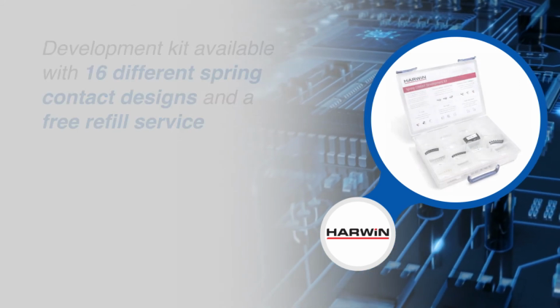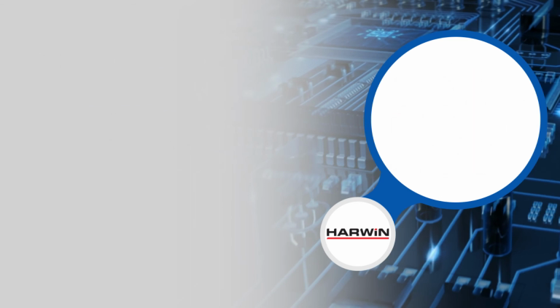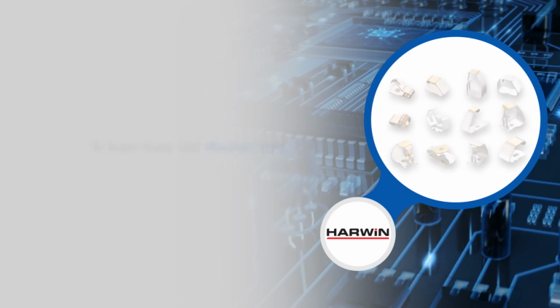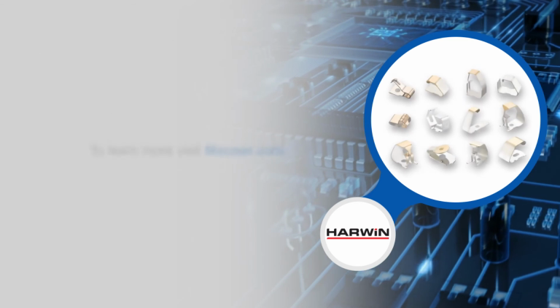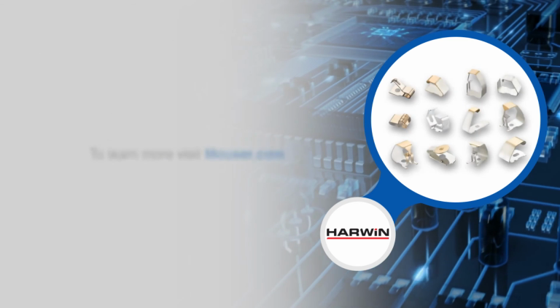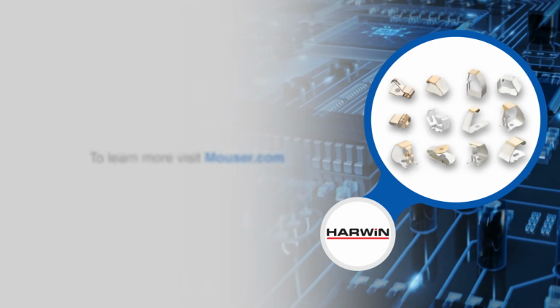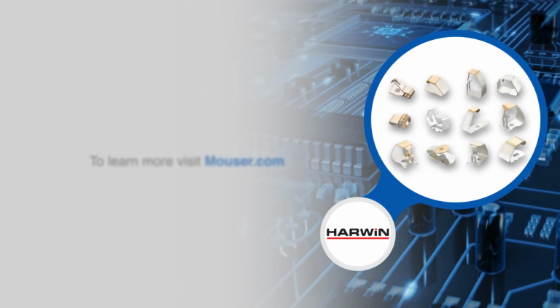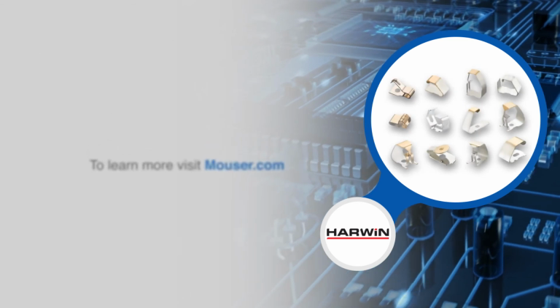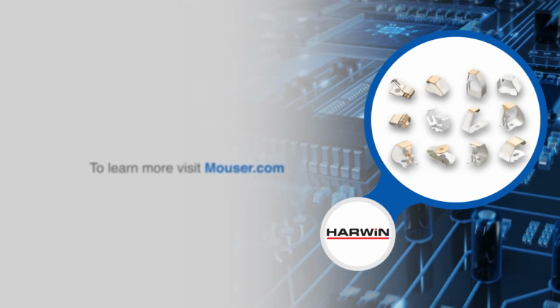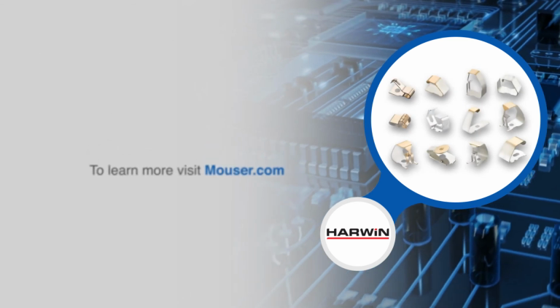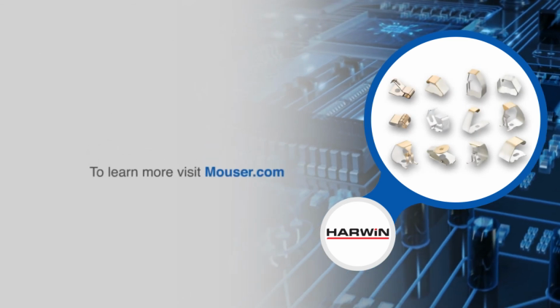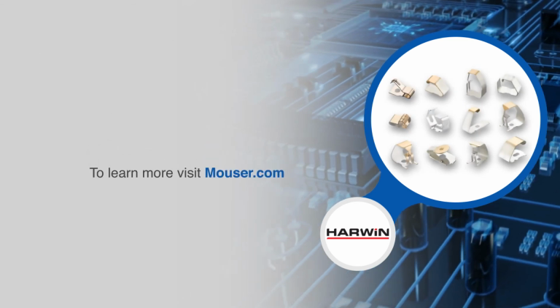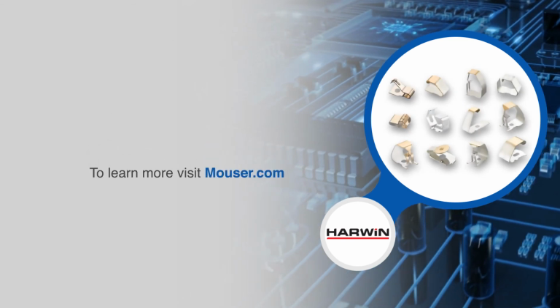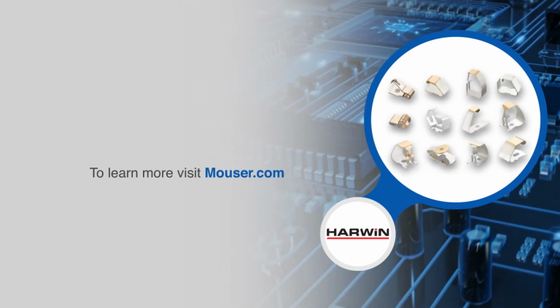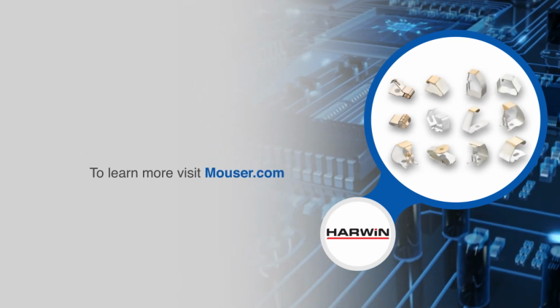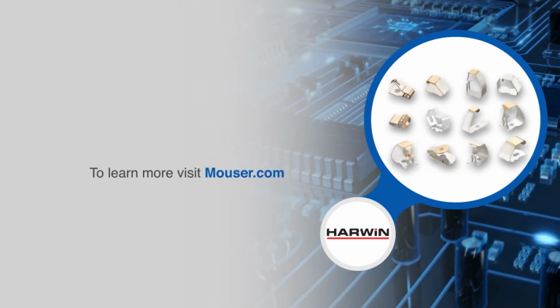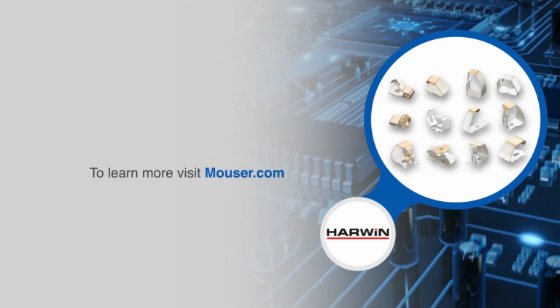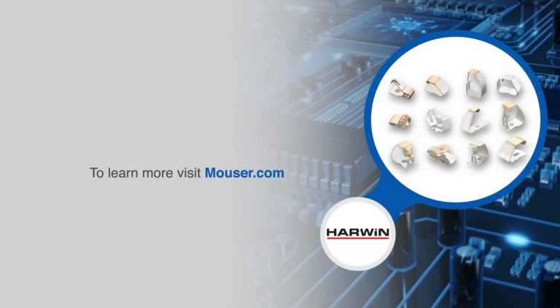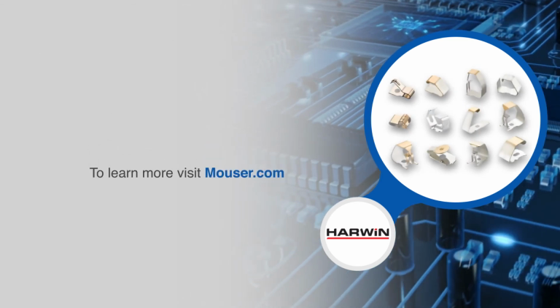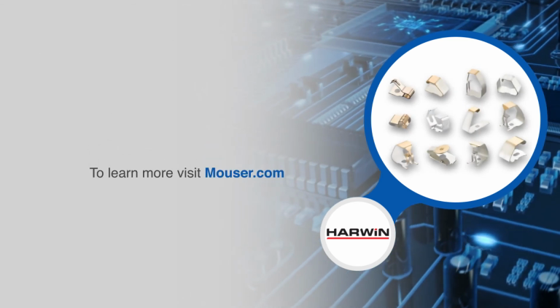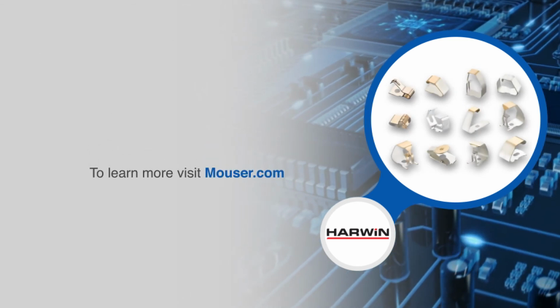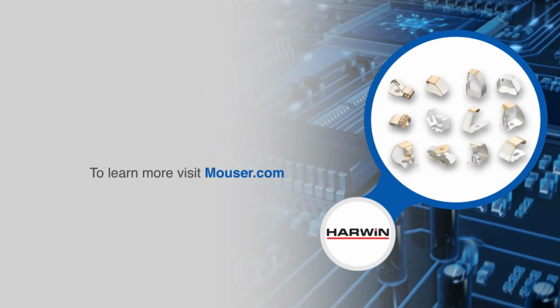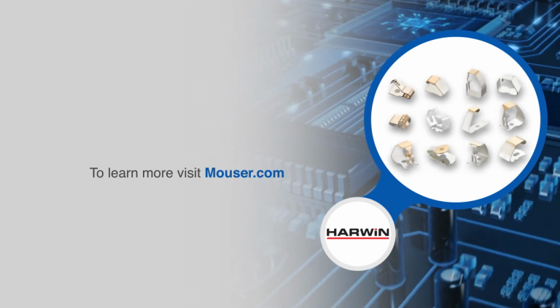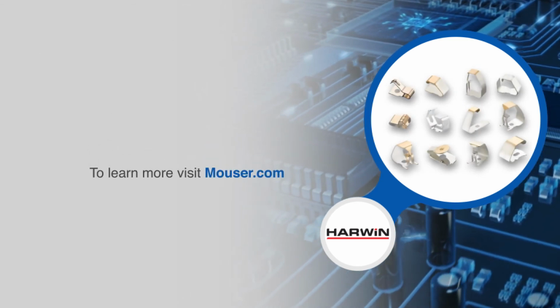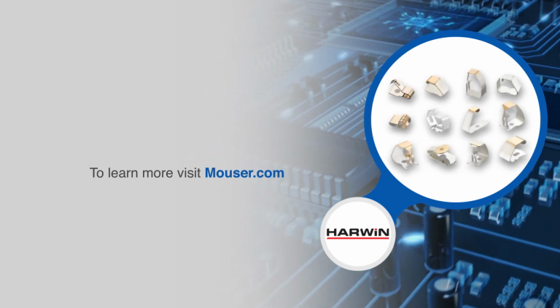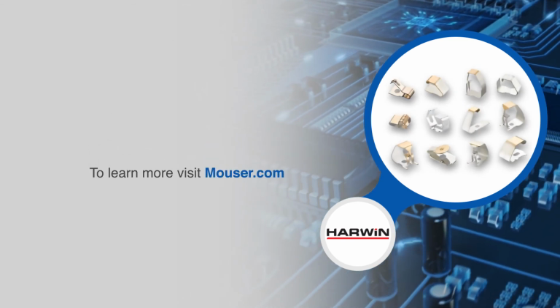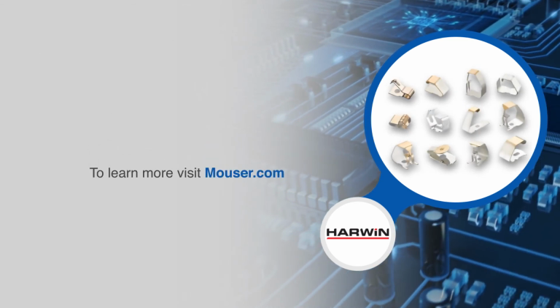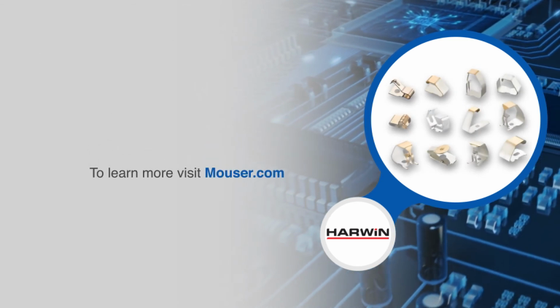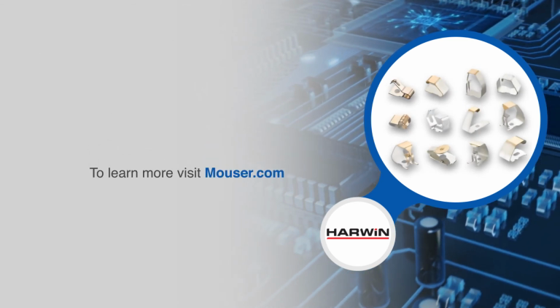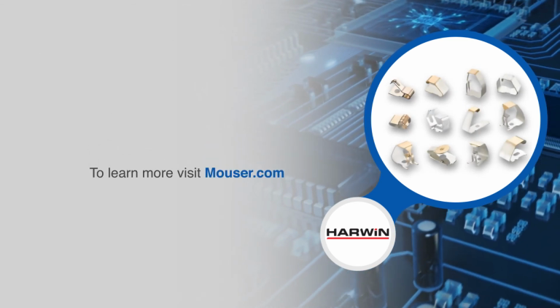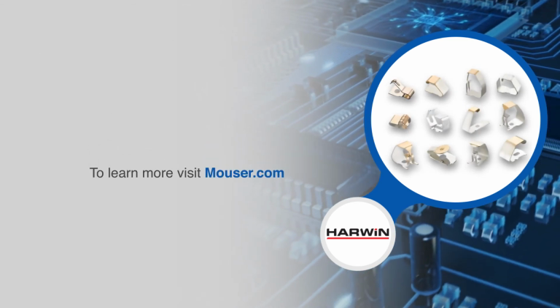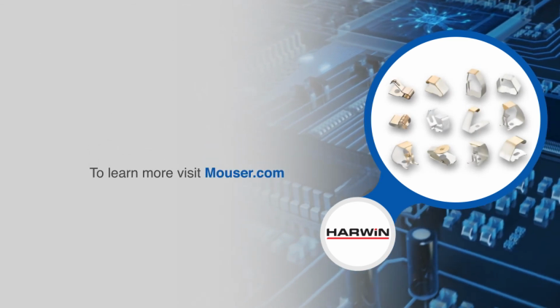For more information on Harwin's surface mount spring contacts, visit mauser.com.